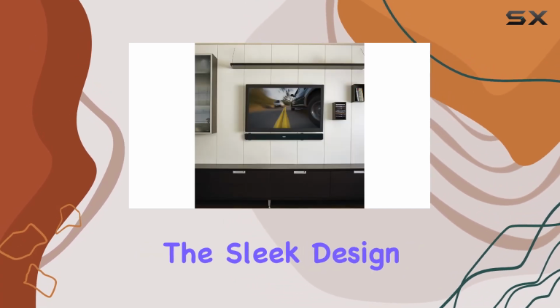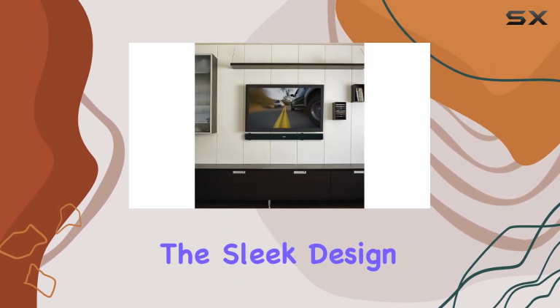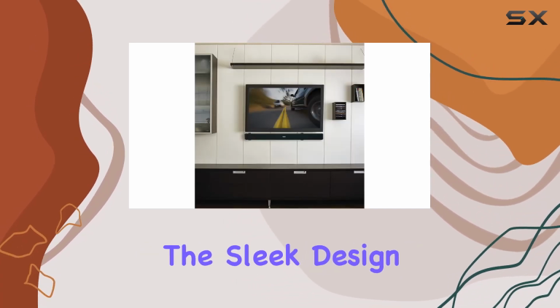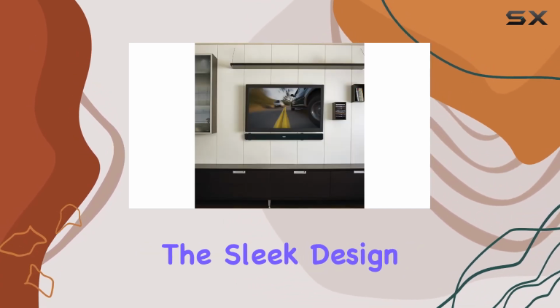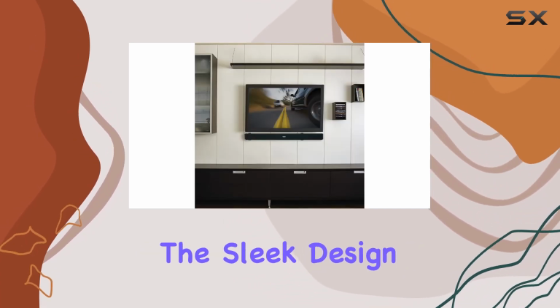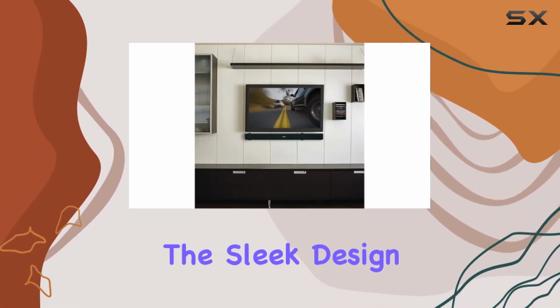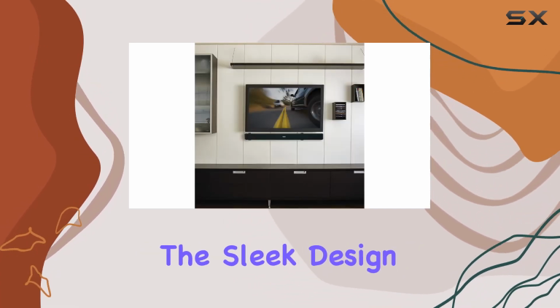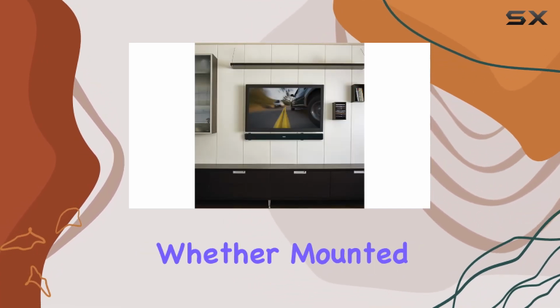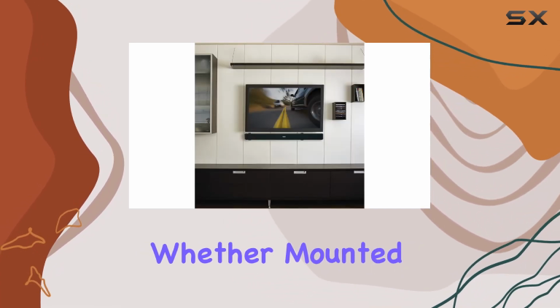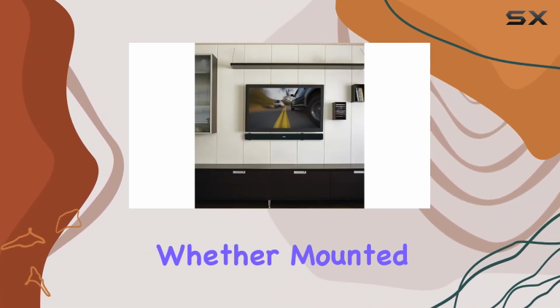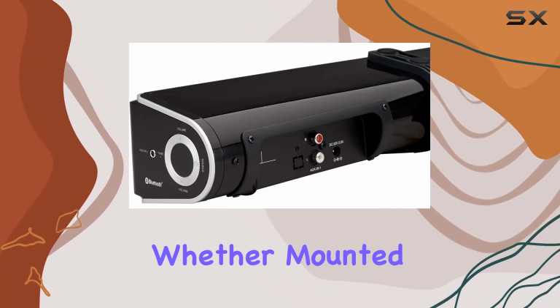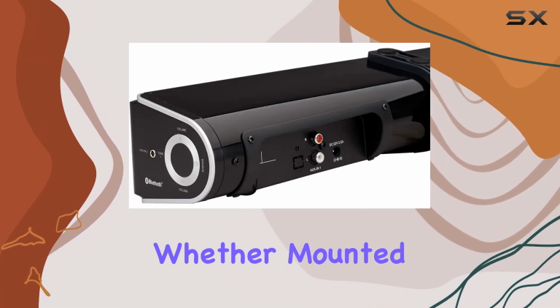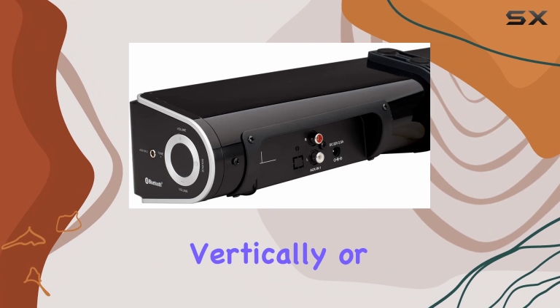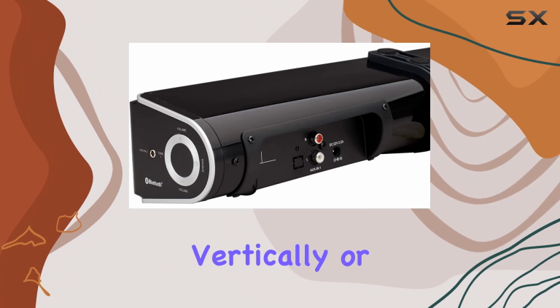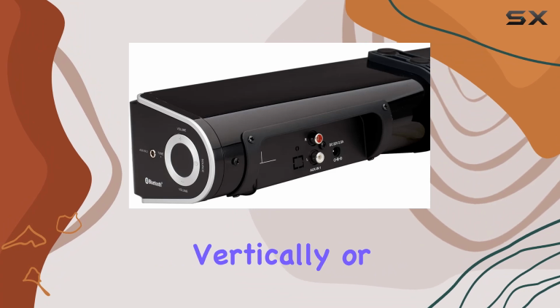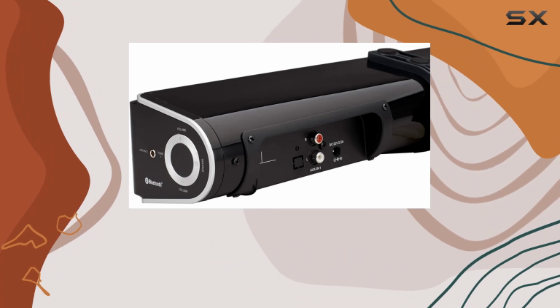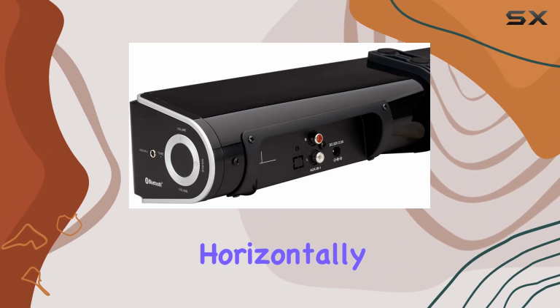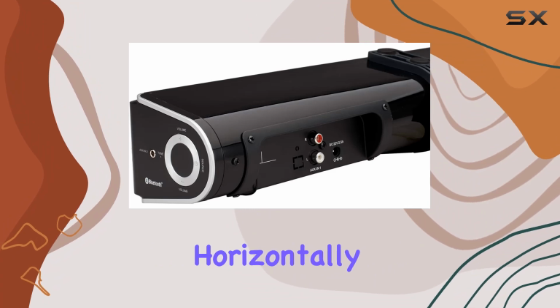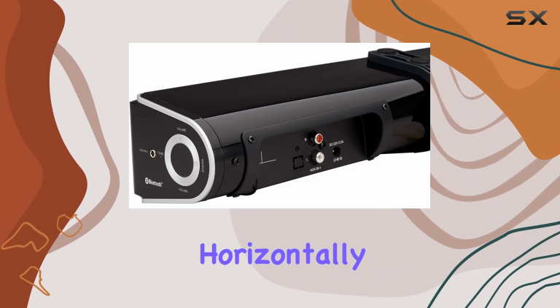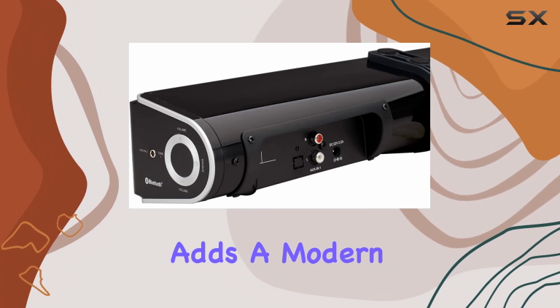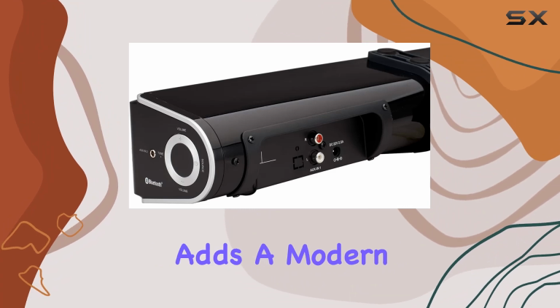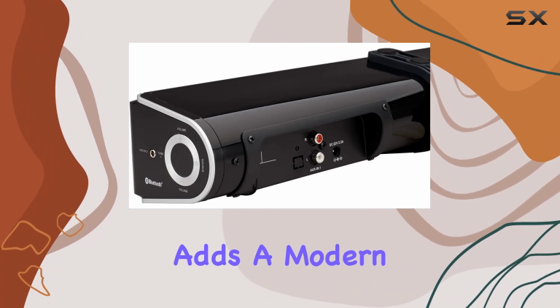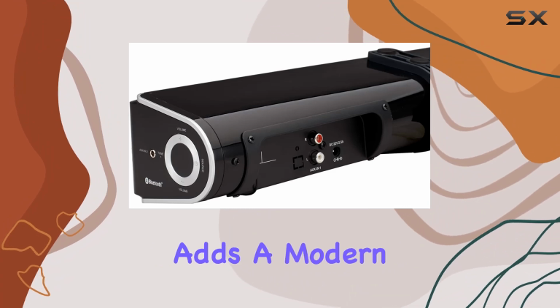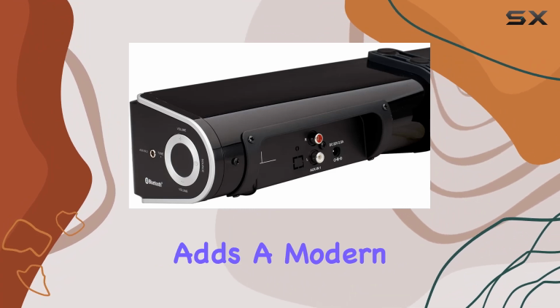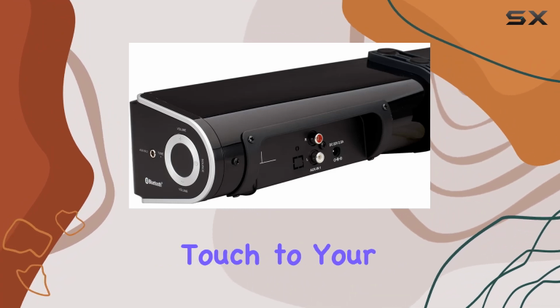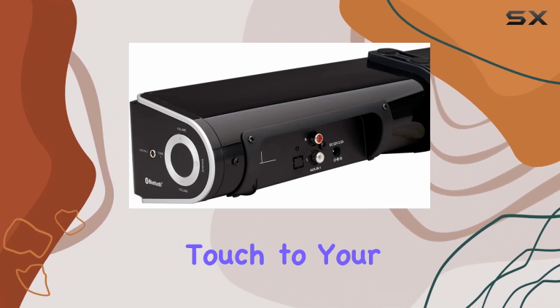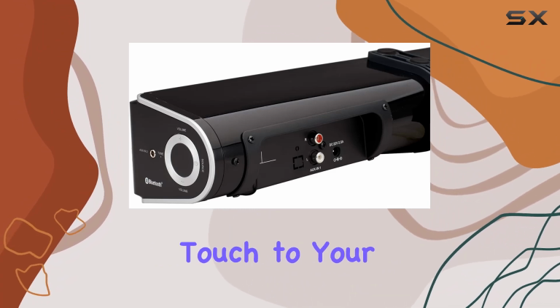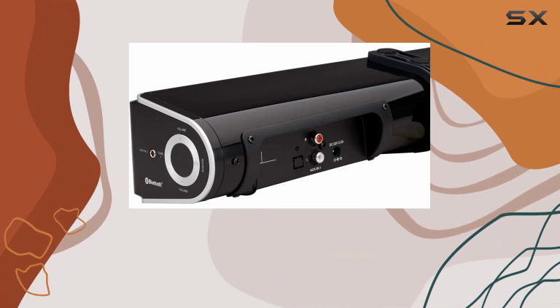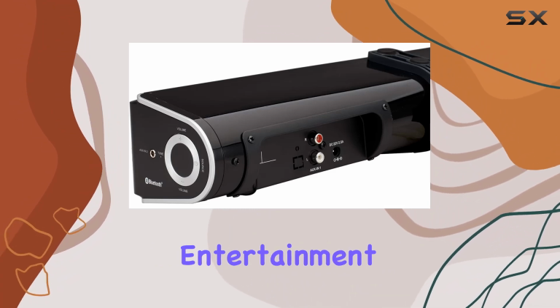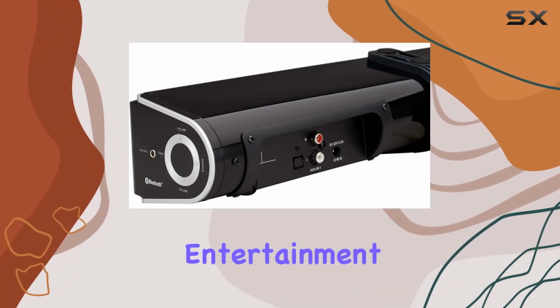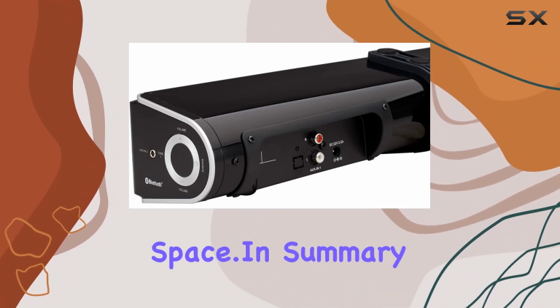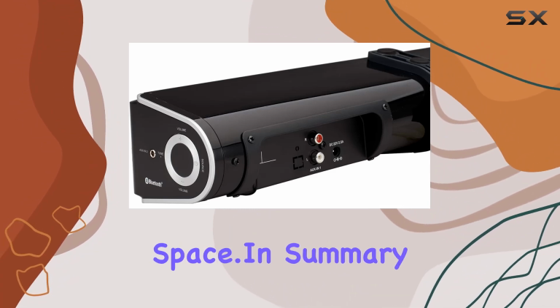The sleek design, whether mounted vertically or horizontally, adds a modern touch to your entertainment space.